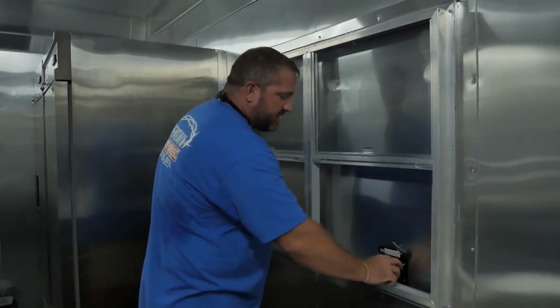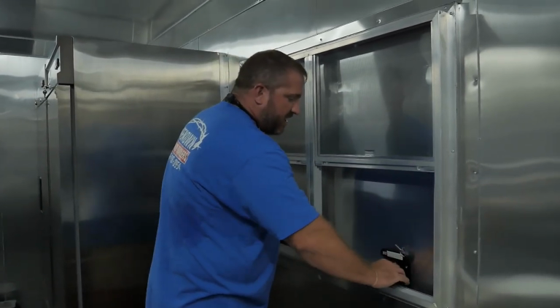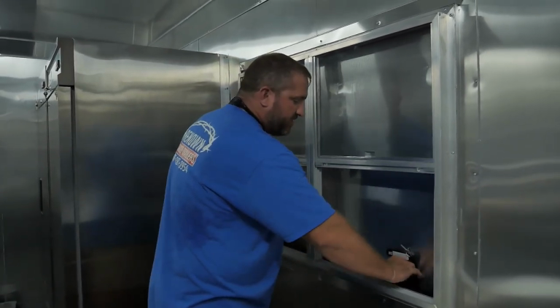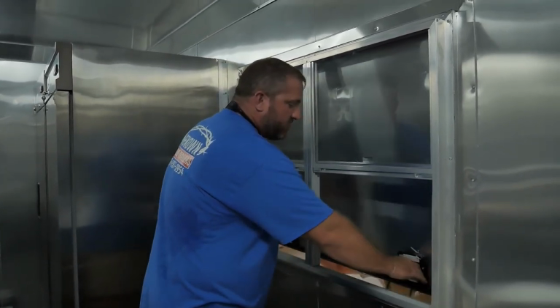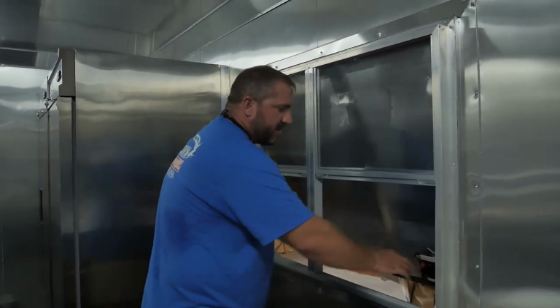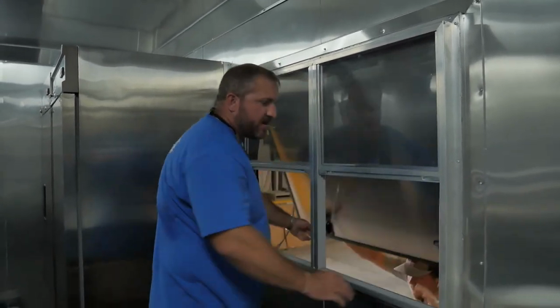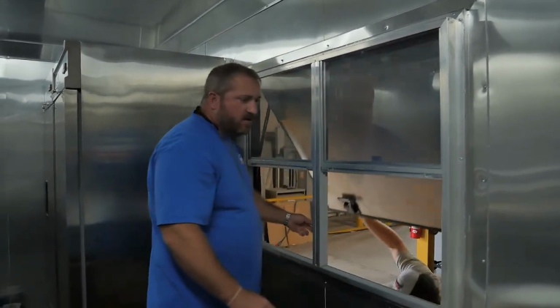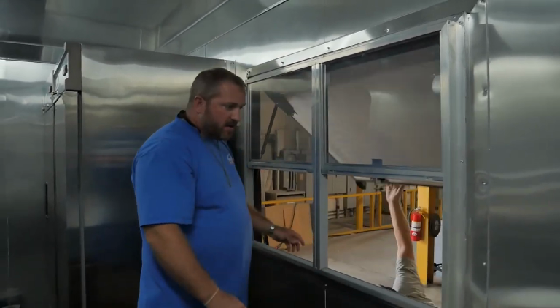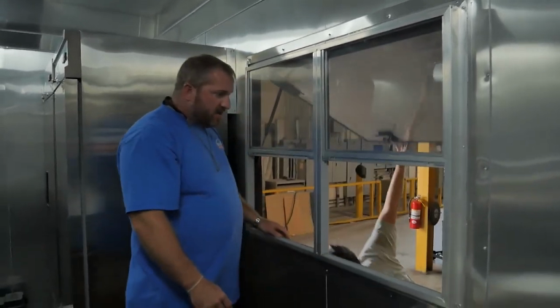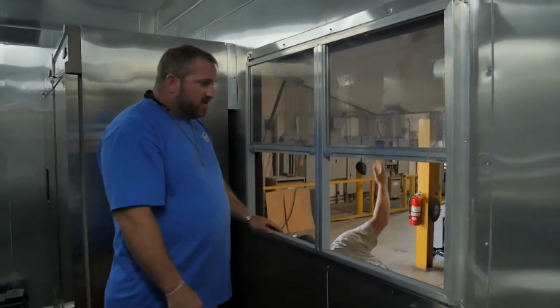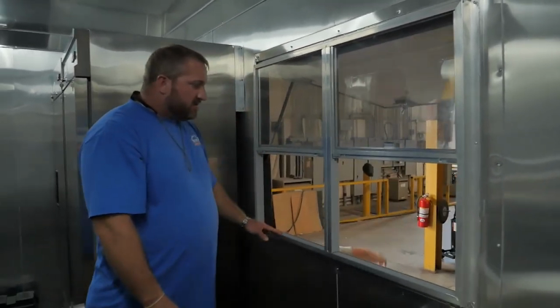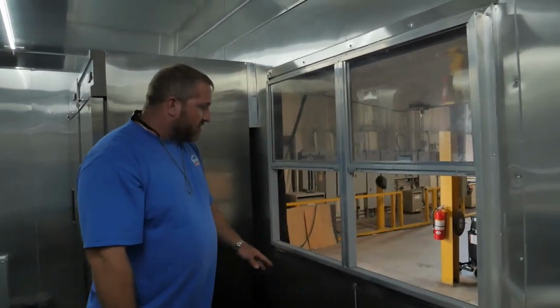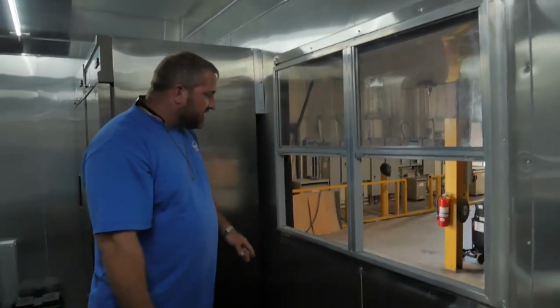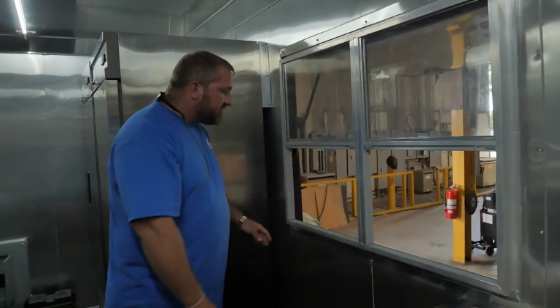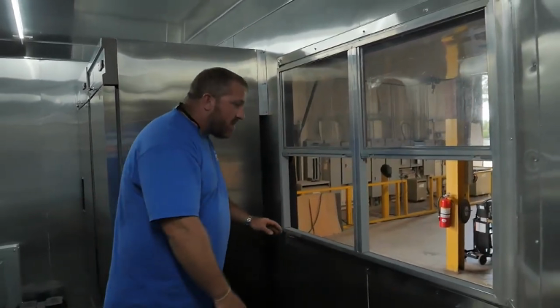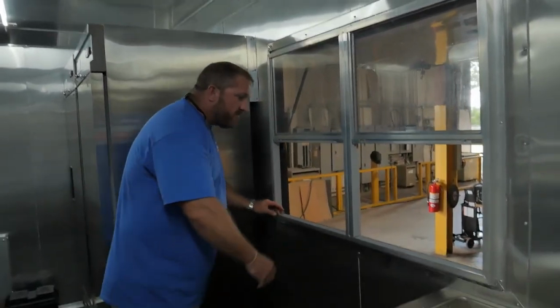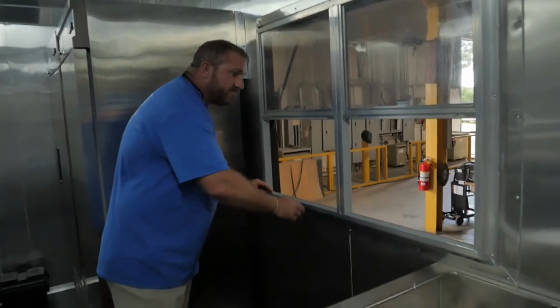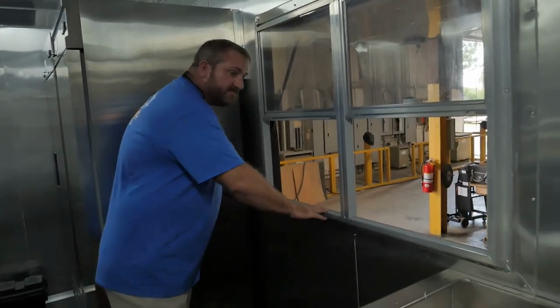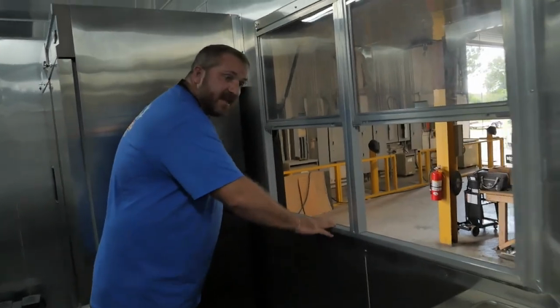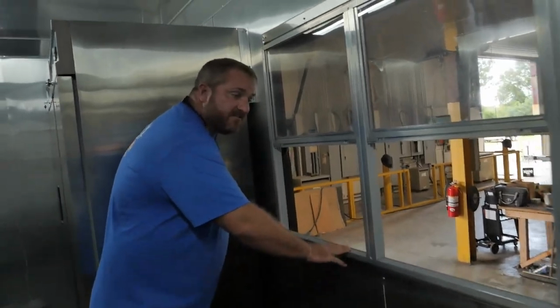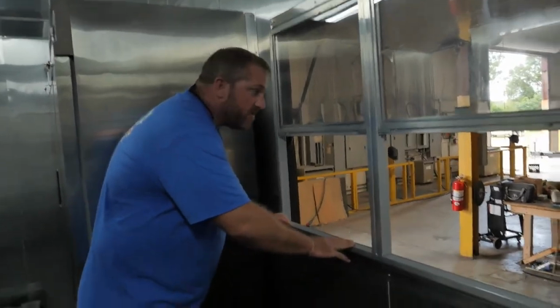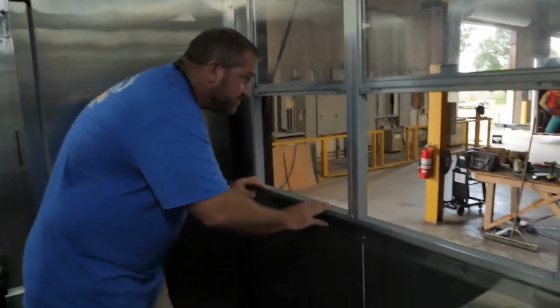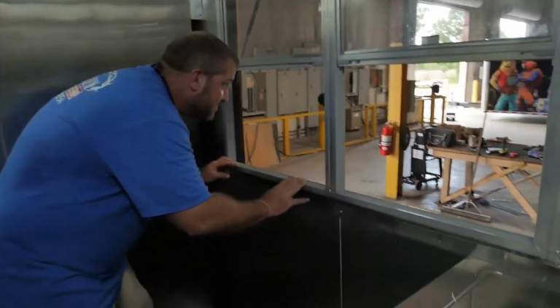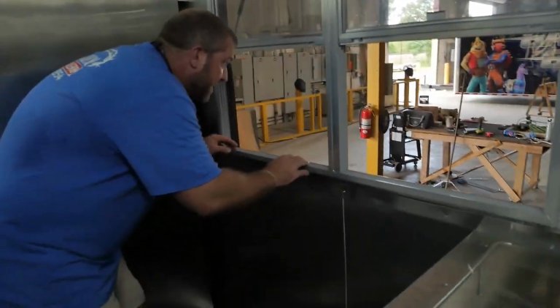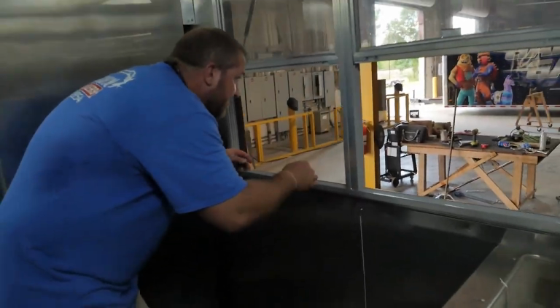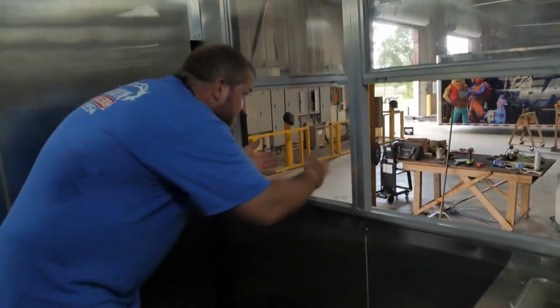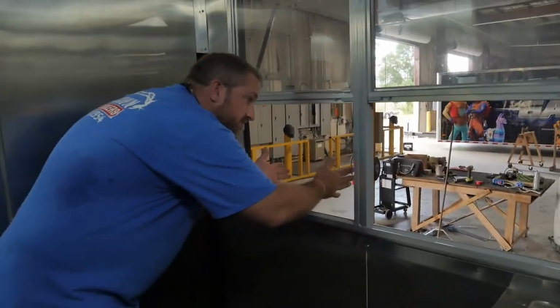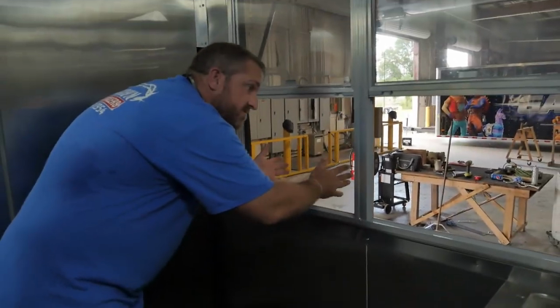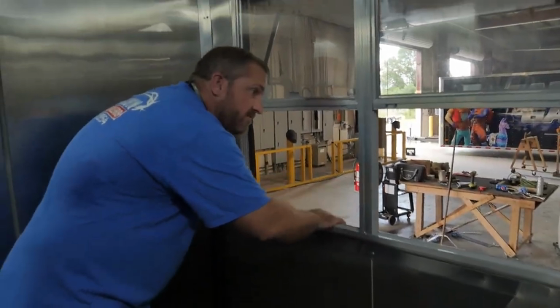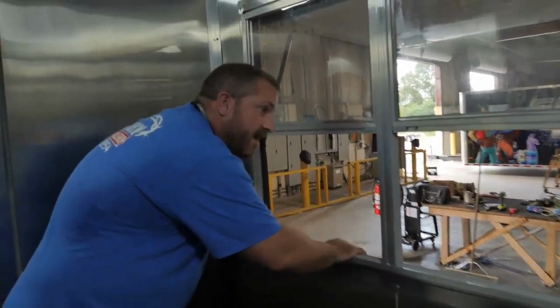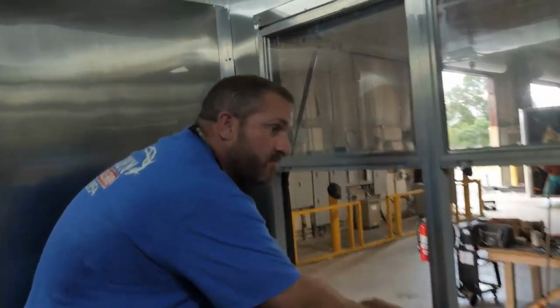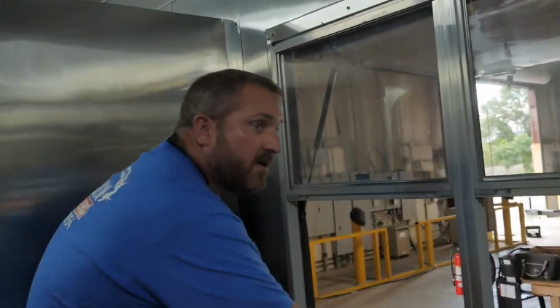Let me unlock it real quick. There we go. So it's easy to serve — got your food, got your customers, serve right out the window.